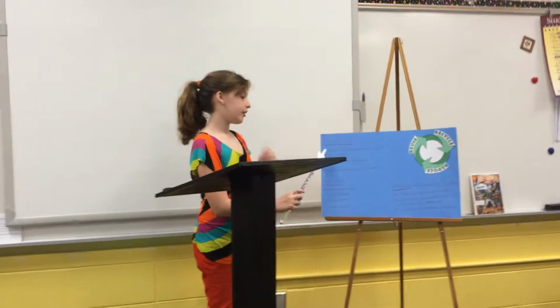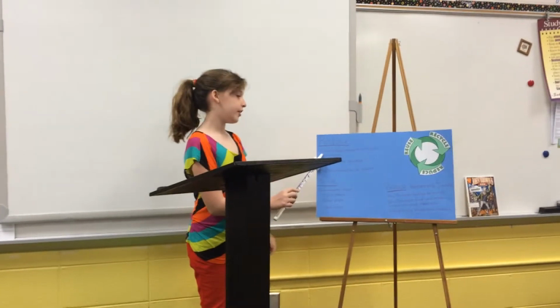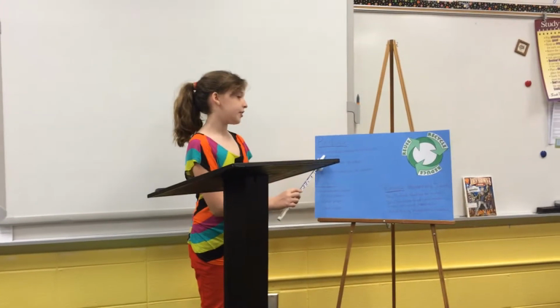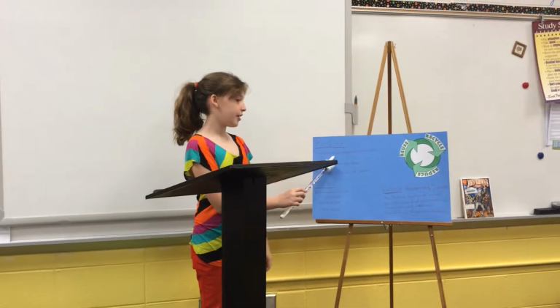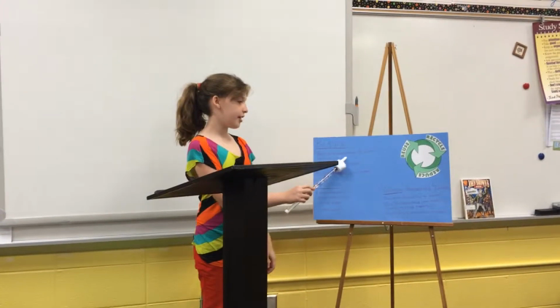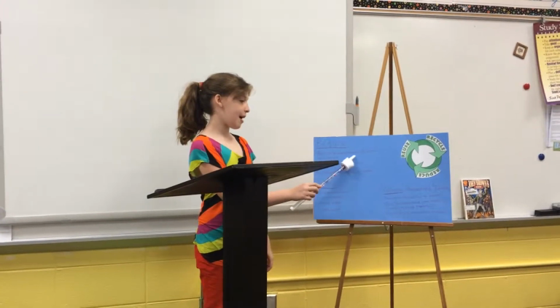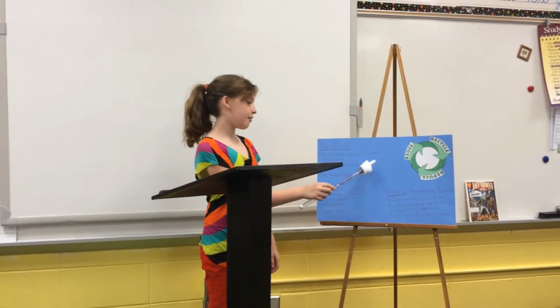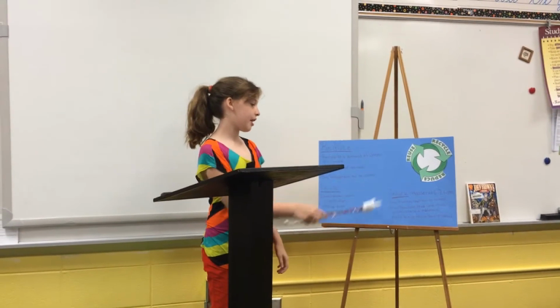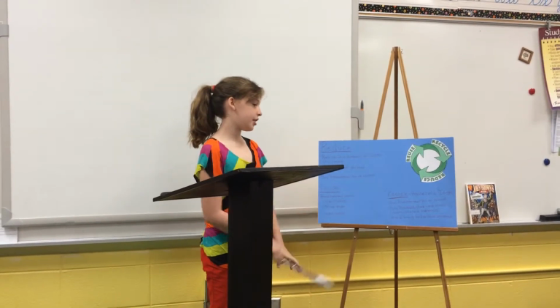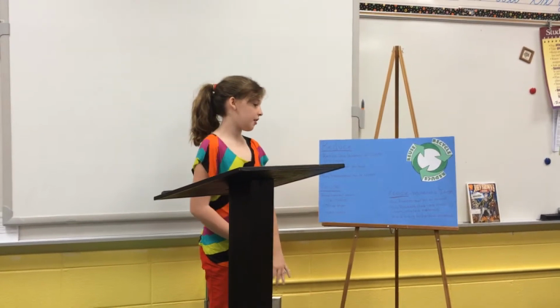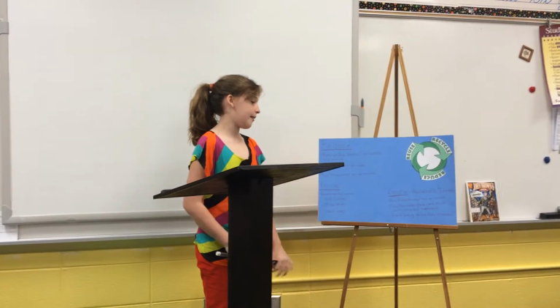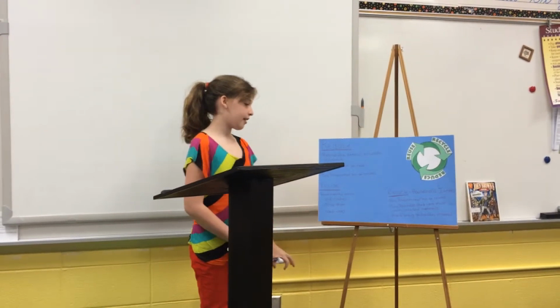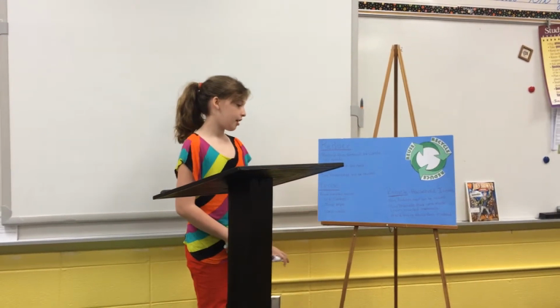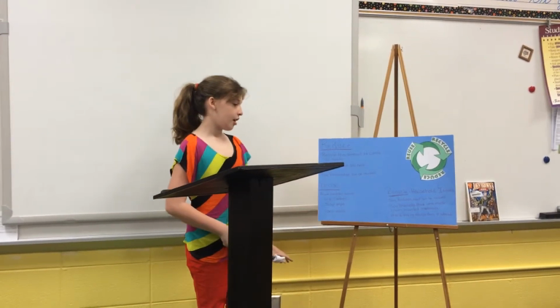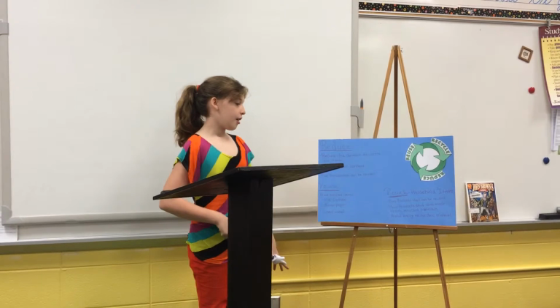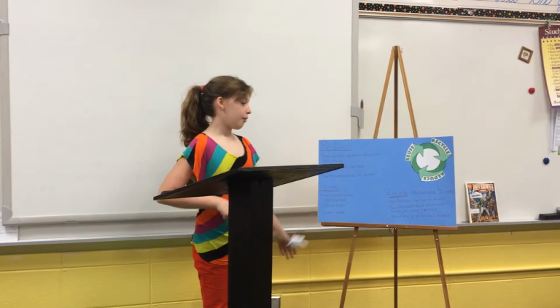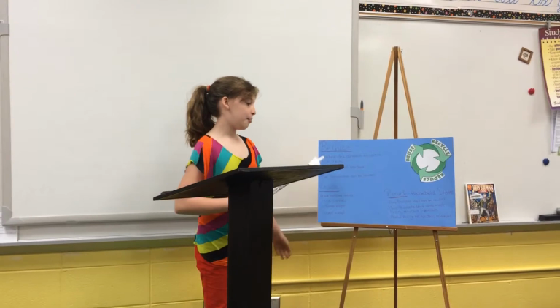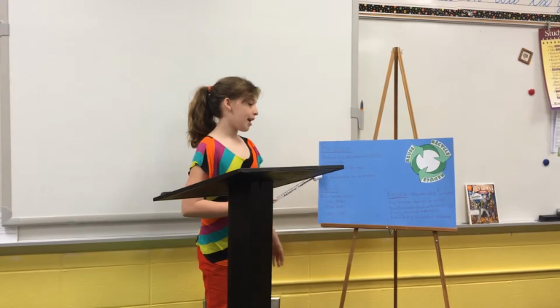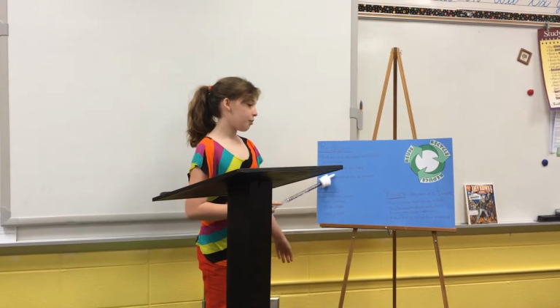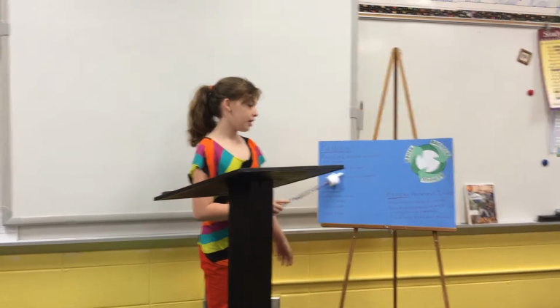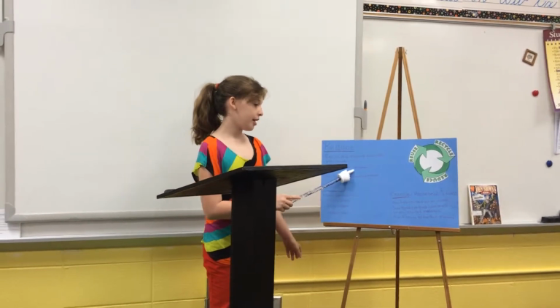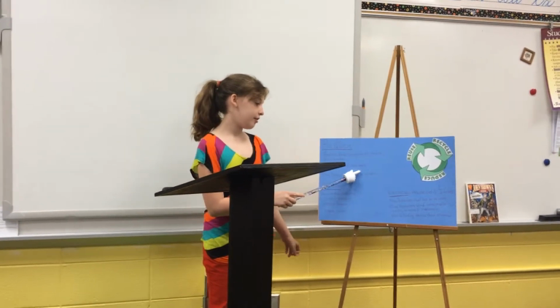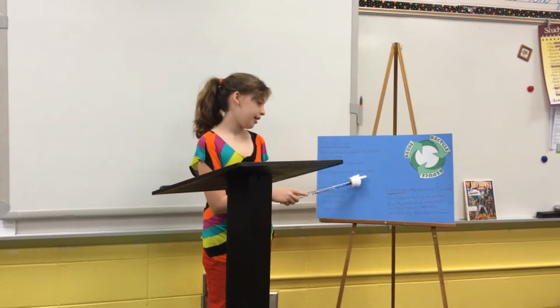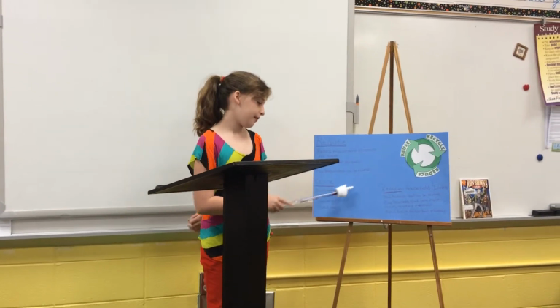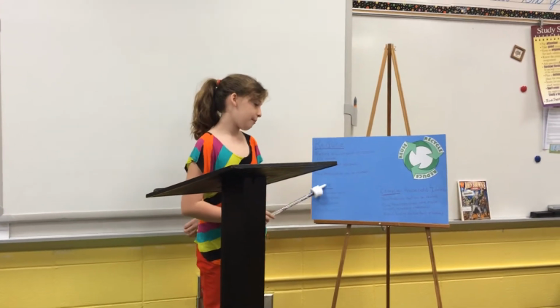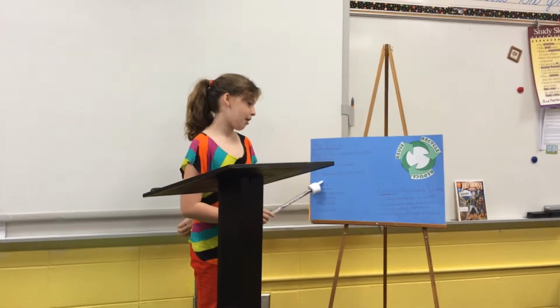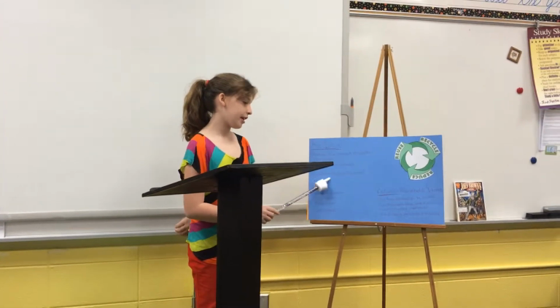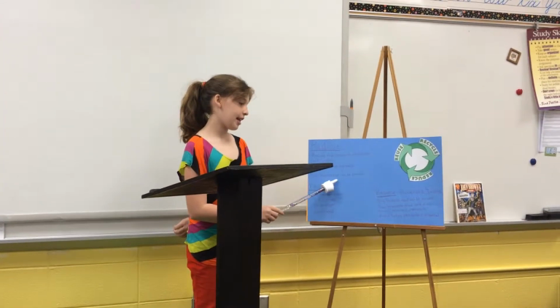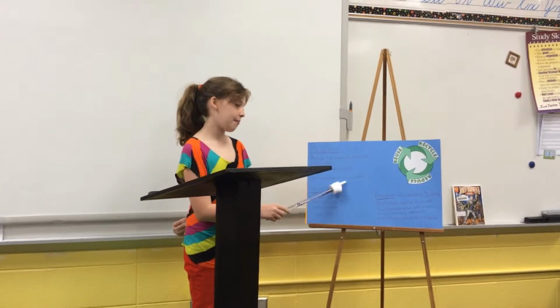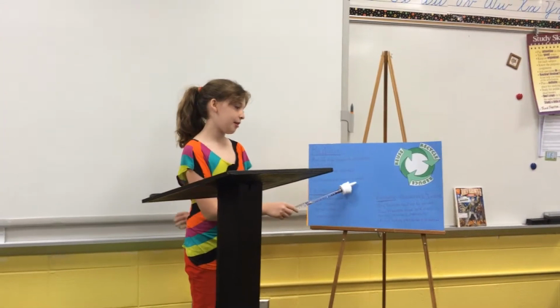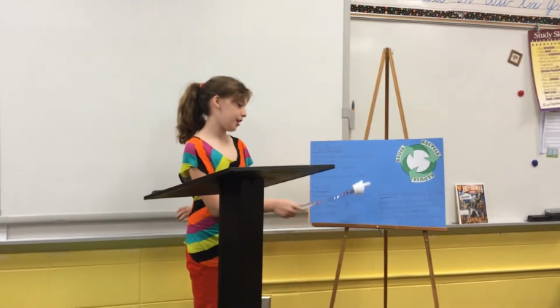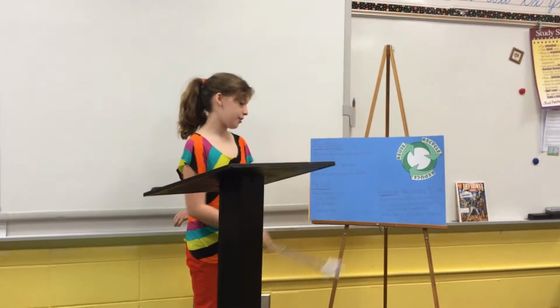Reduce. Reduce the amount of waste you create. Buy only what you need. Buy products that can be reused.